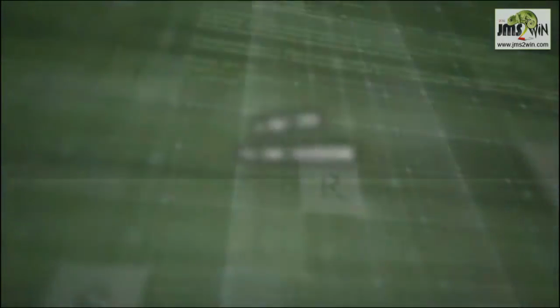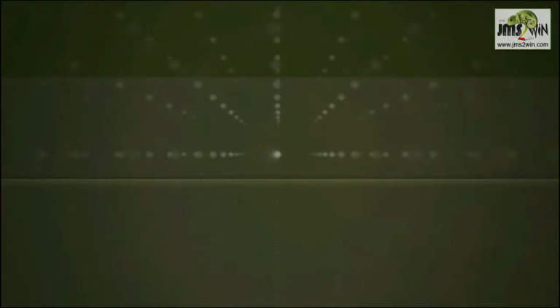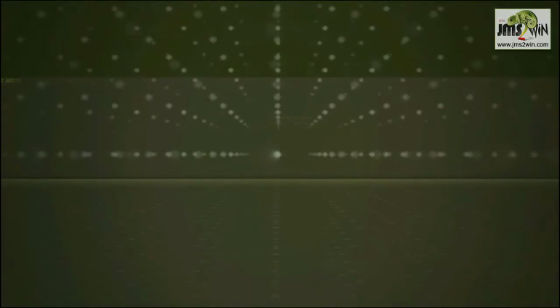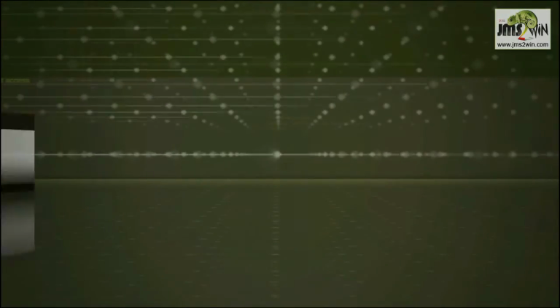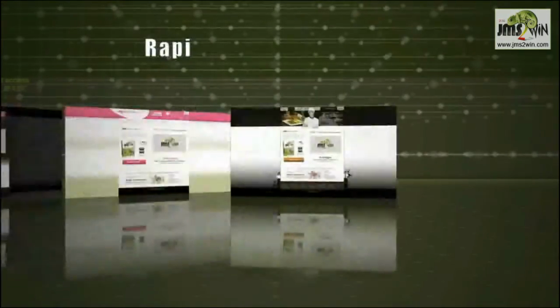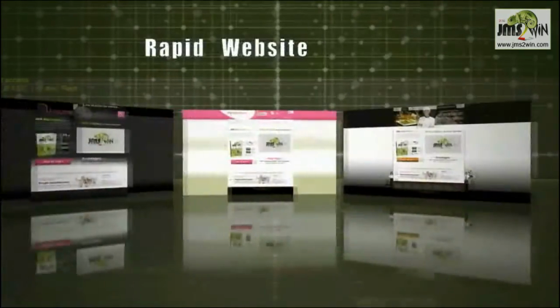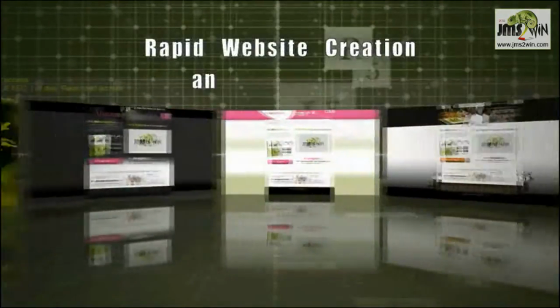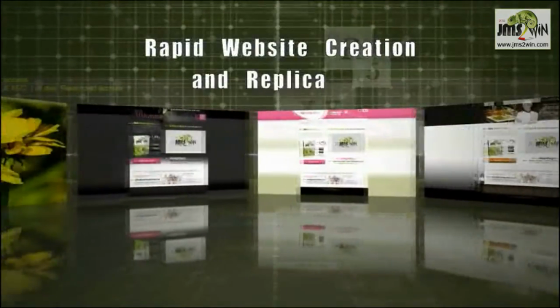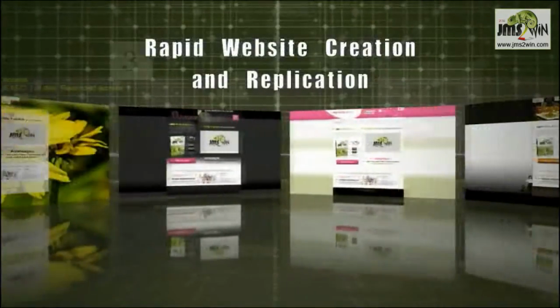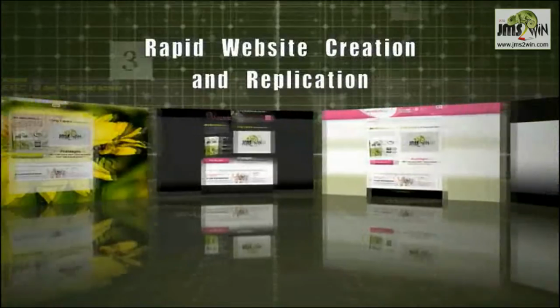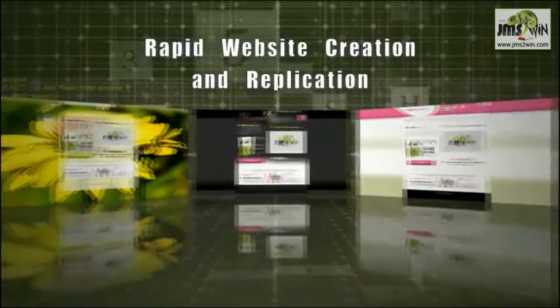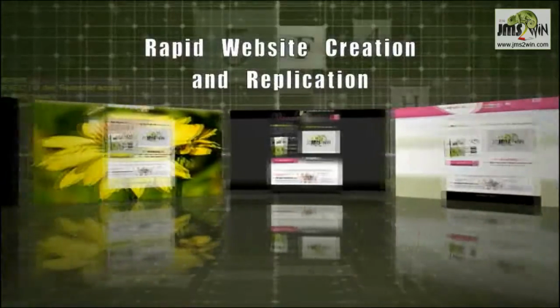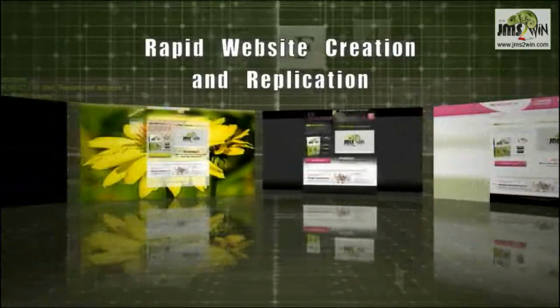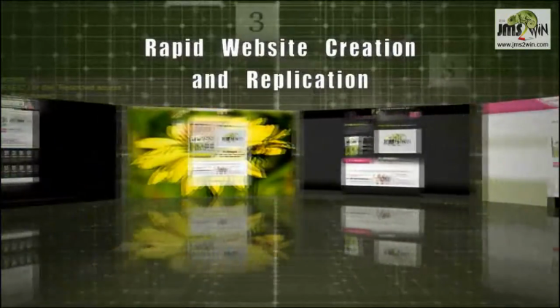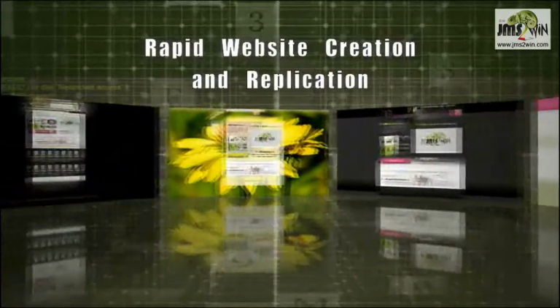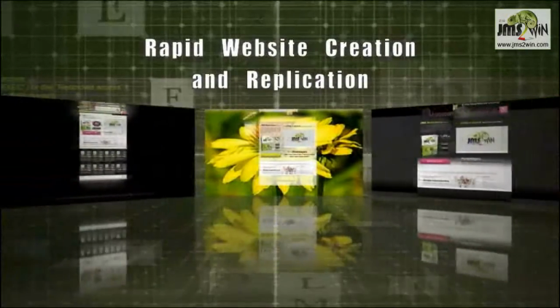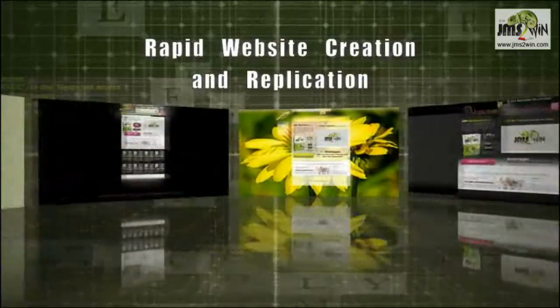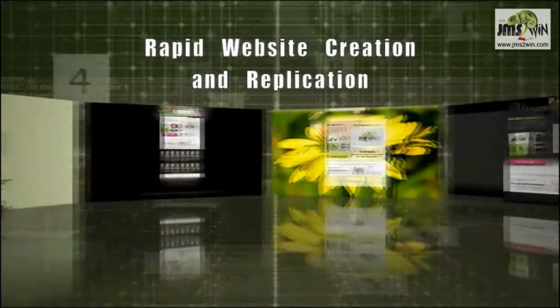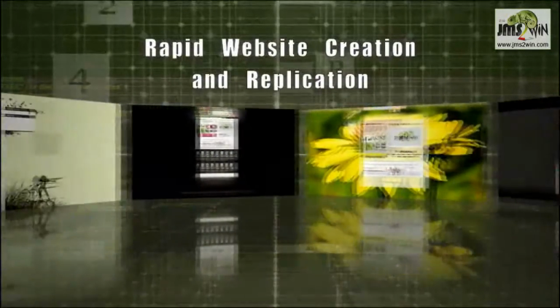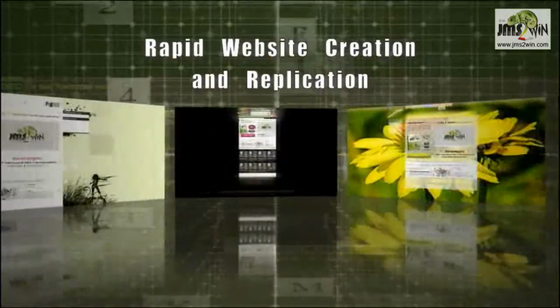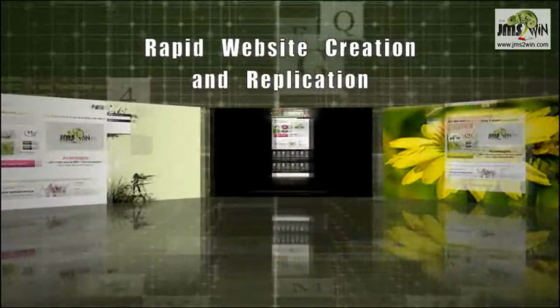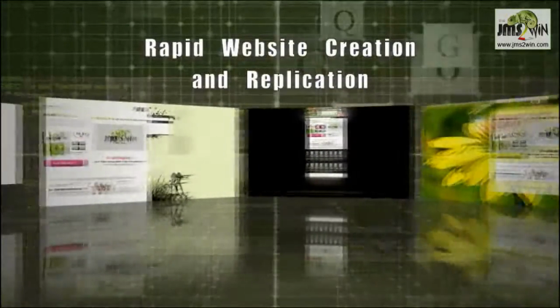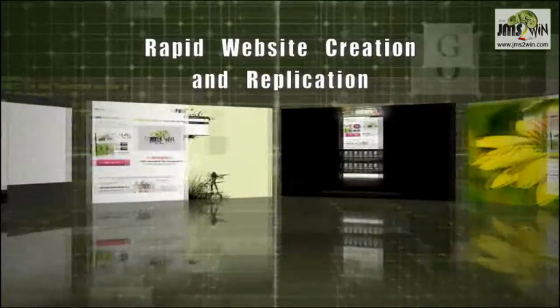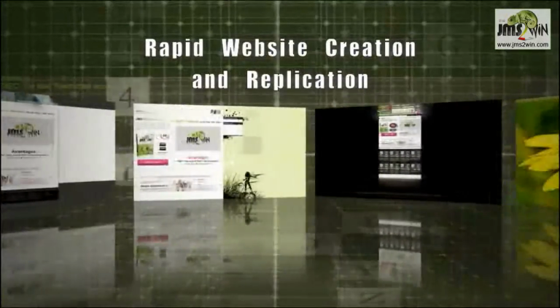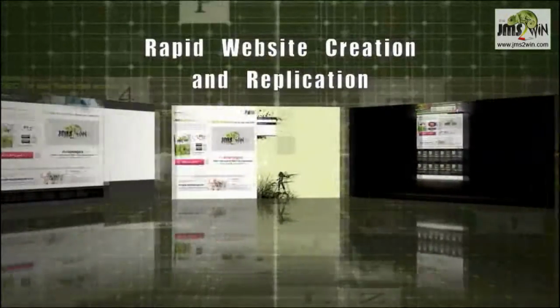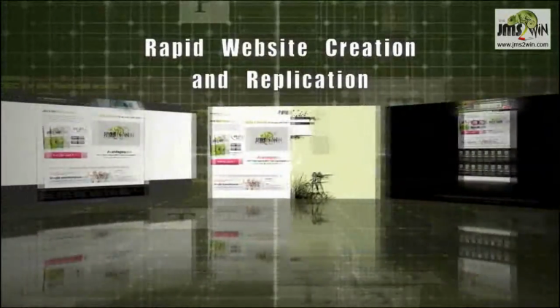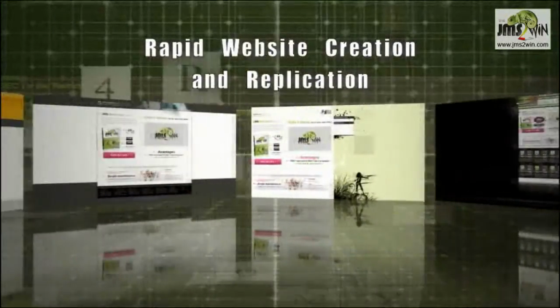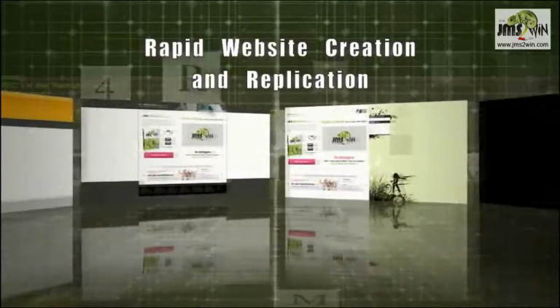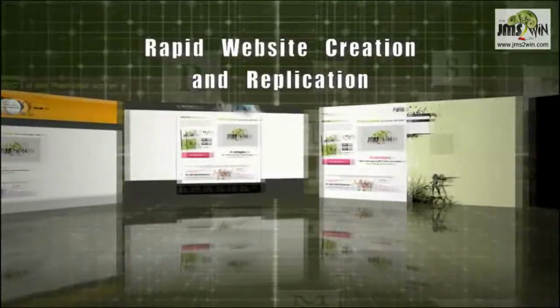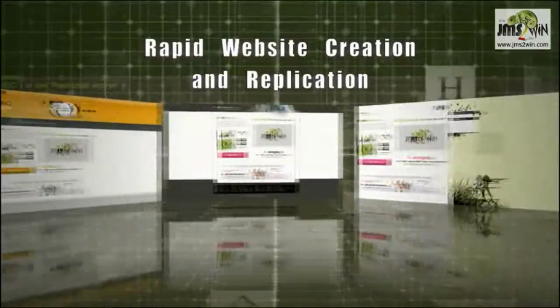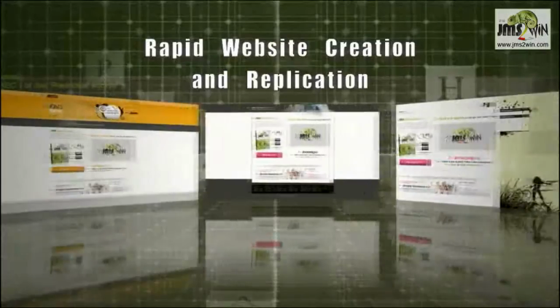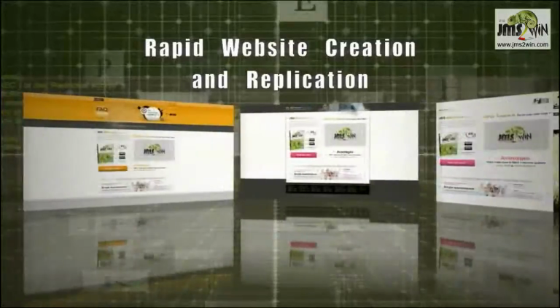You can decide to have a specific template or image directory for one of your websites and change its look and feel without affecting the other websites.